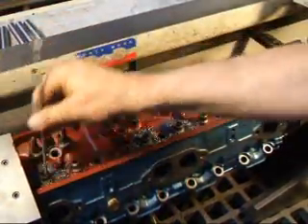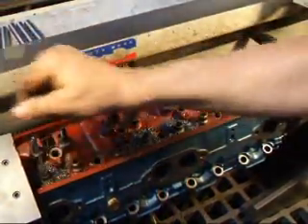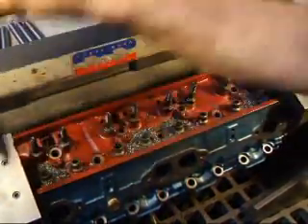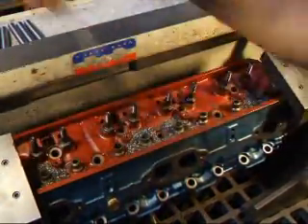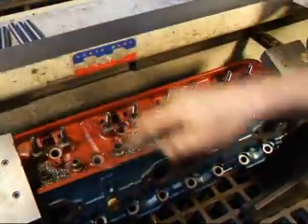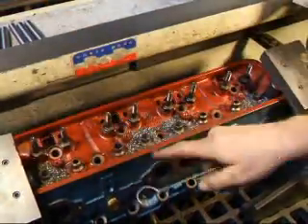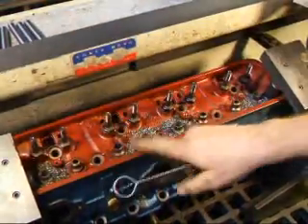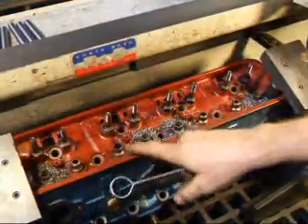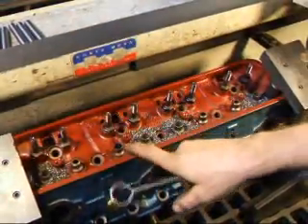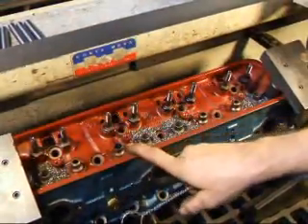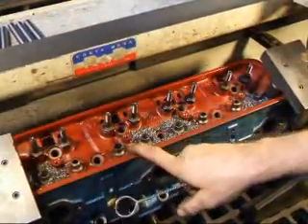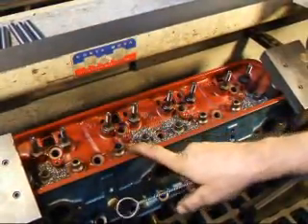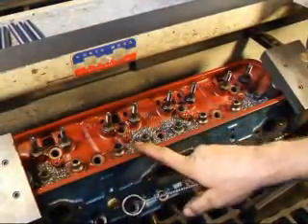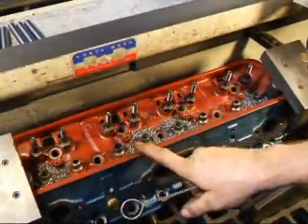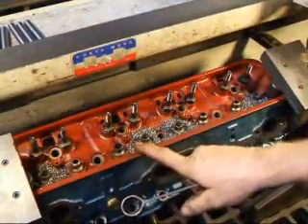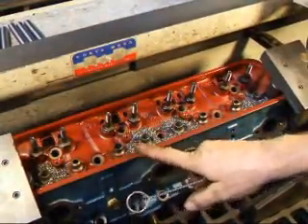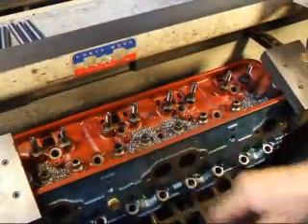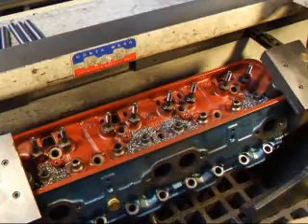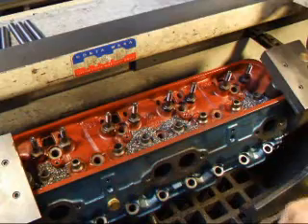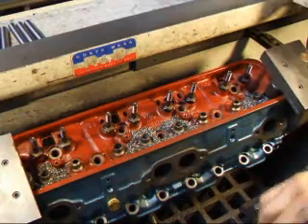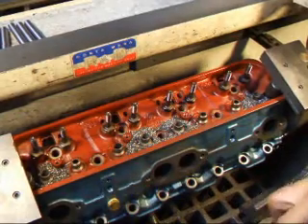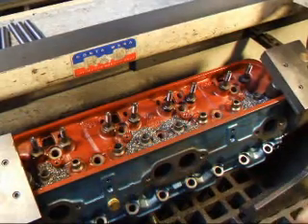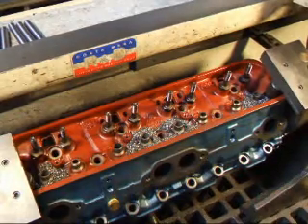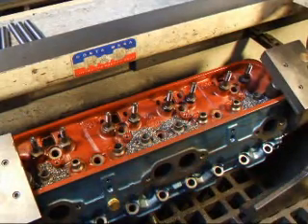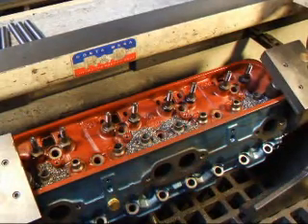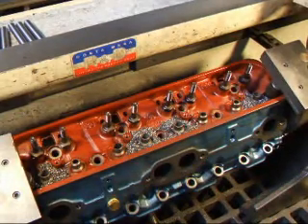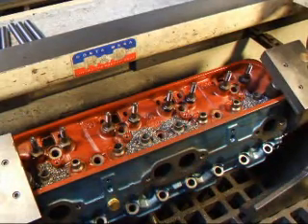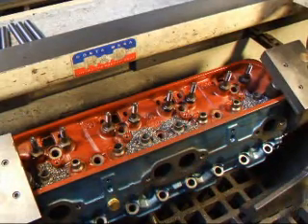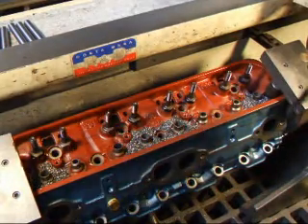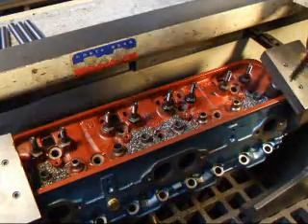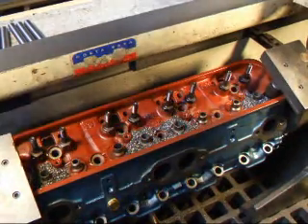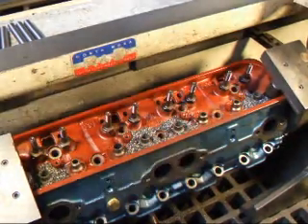If somebody had to replace this guide here at one time, we're just going to go ahead and put a new guide in that one while we've got it on the machine.